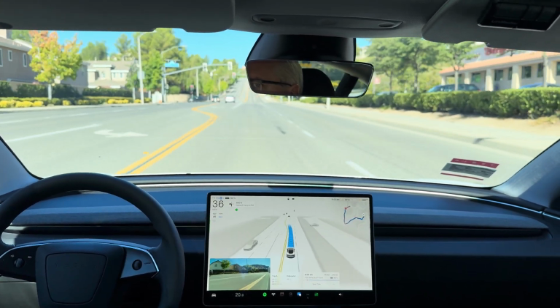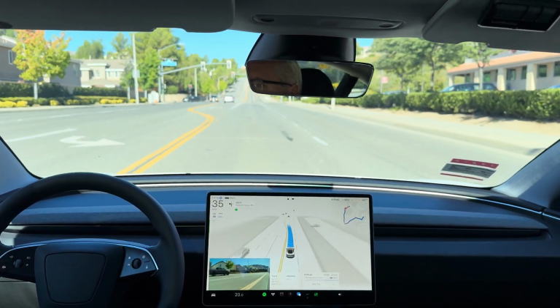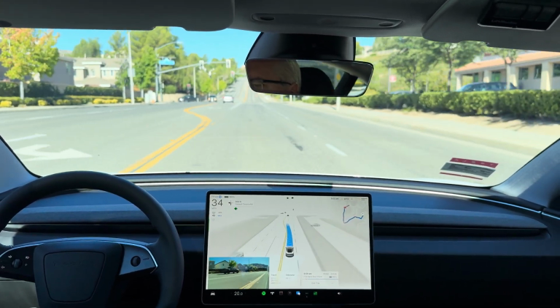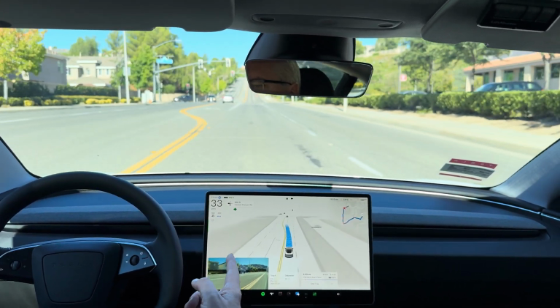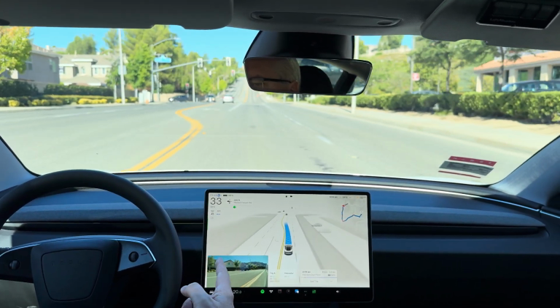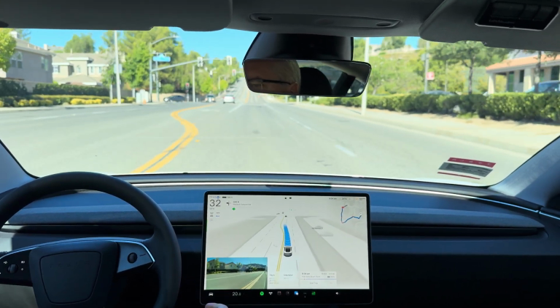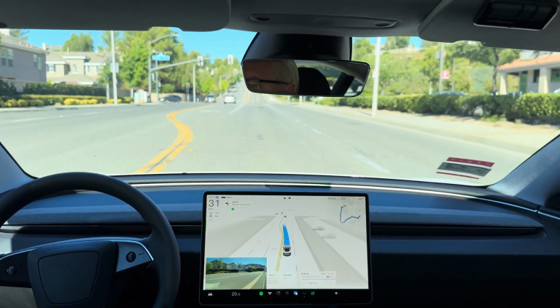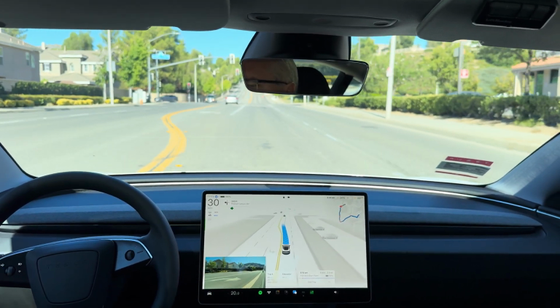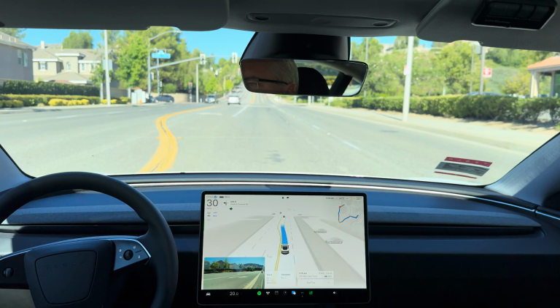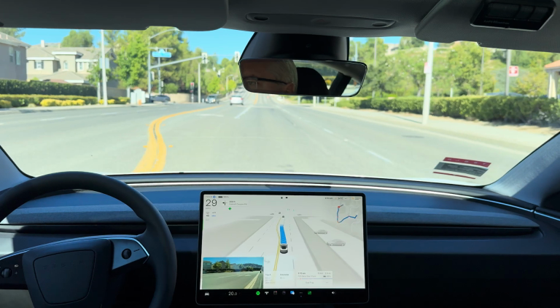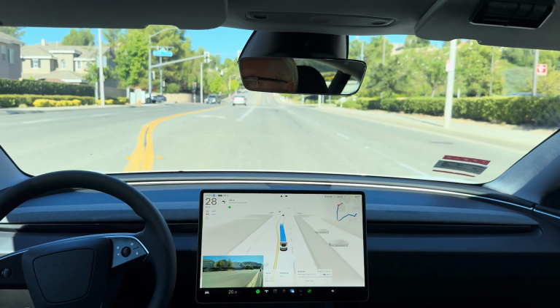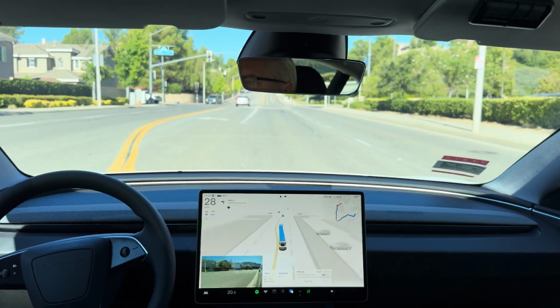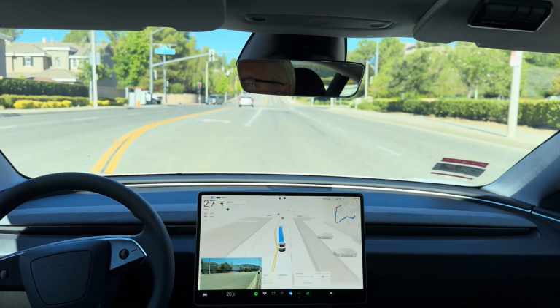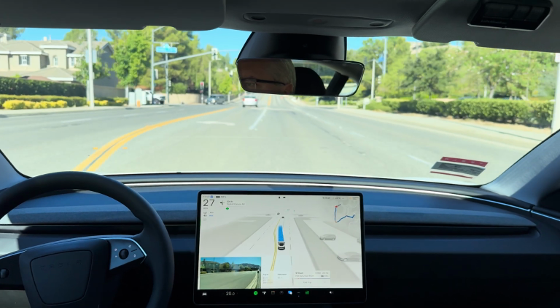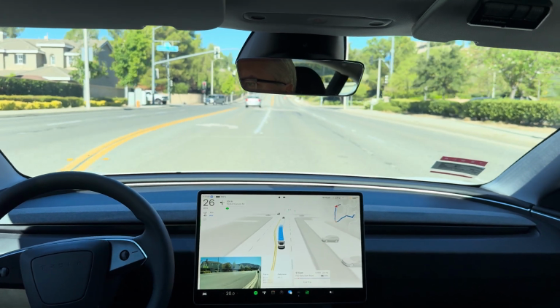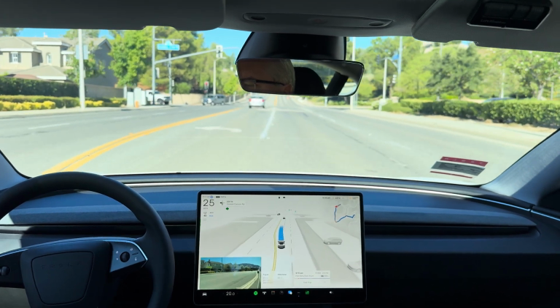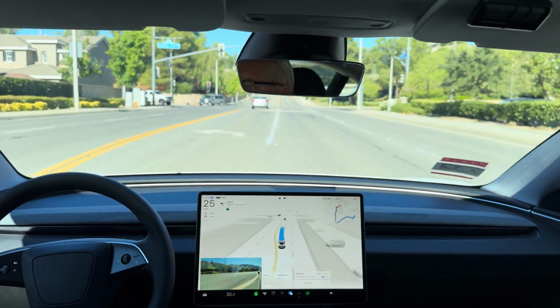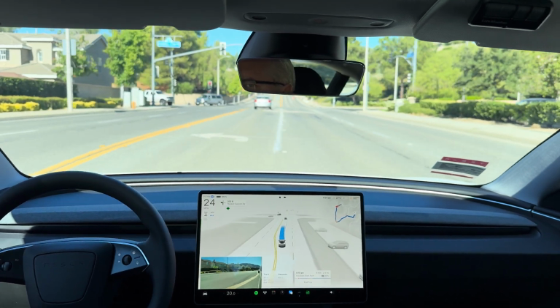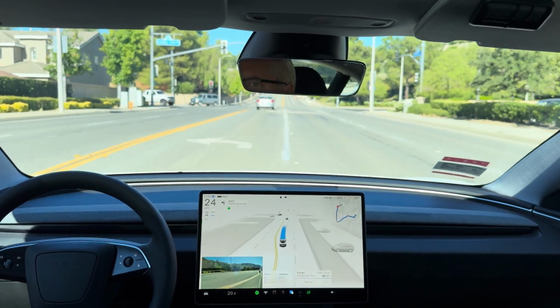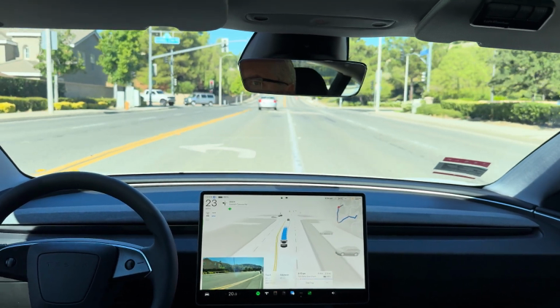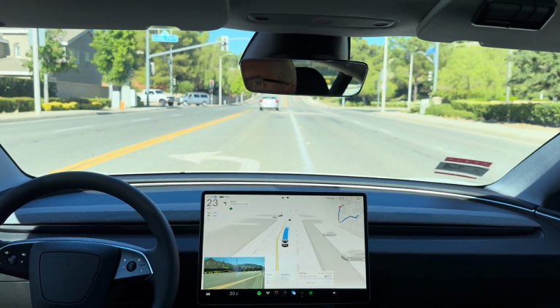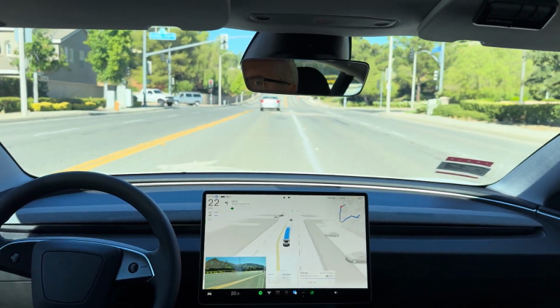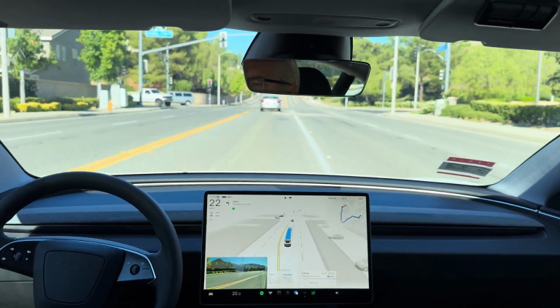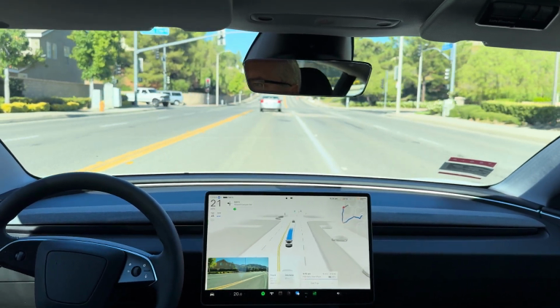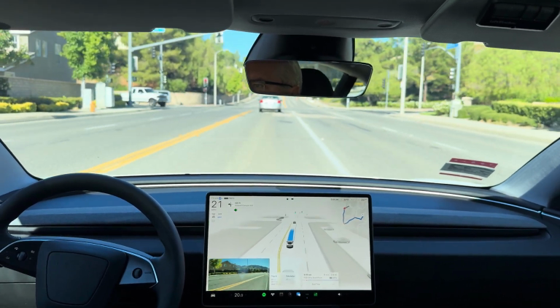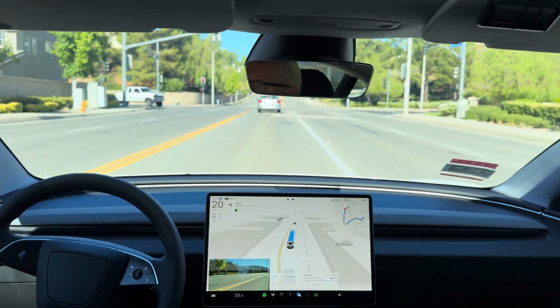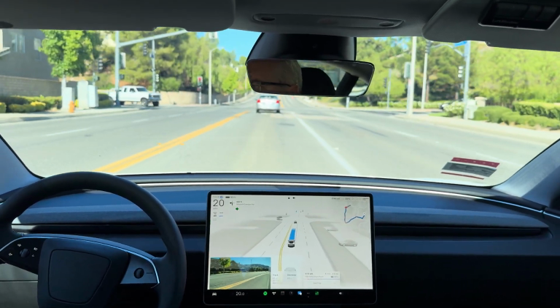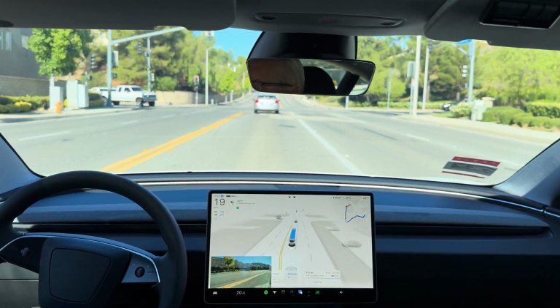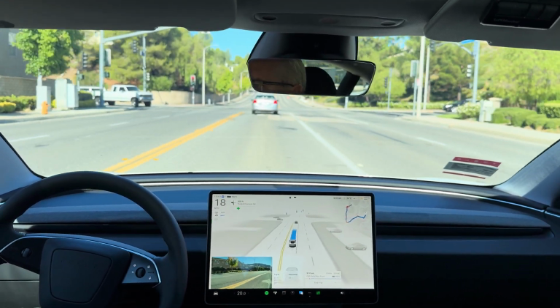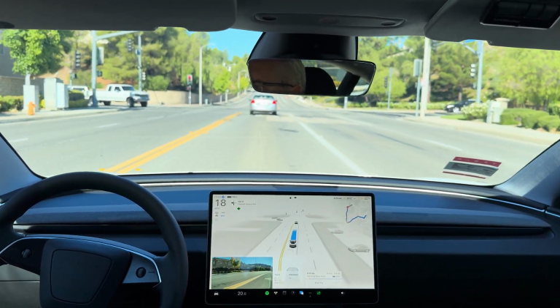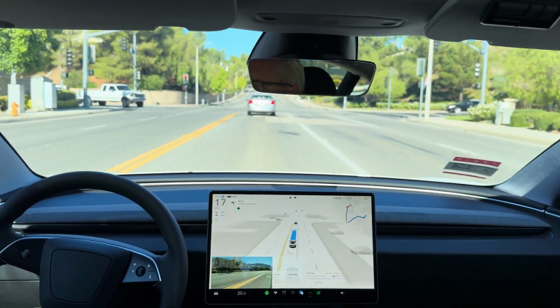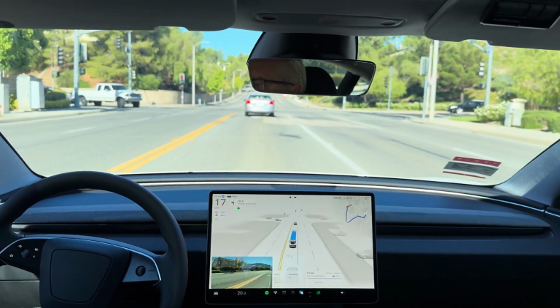Nice early turn signal application to let the person behind me know I'm slowing to make the left turn.